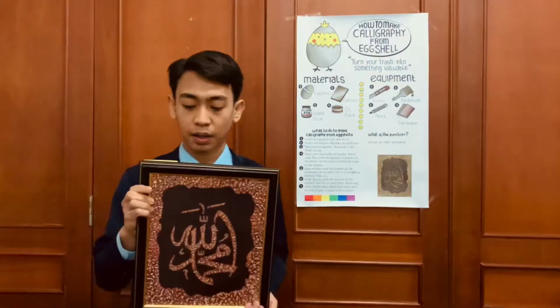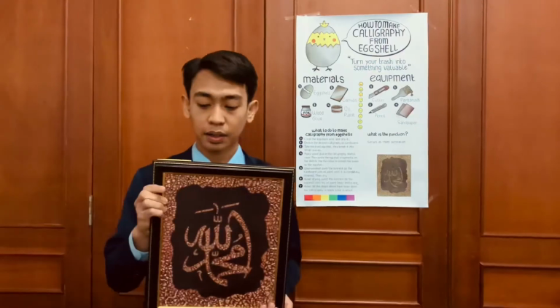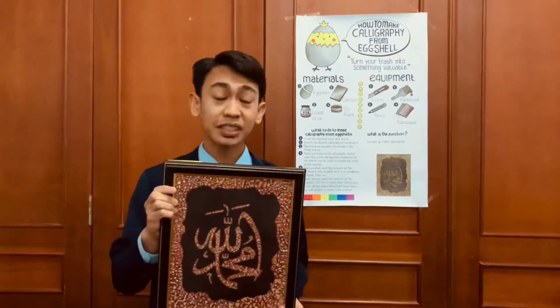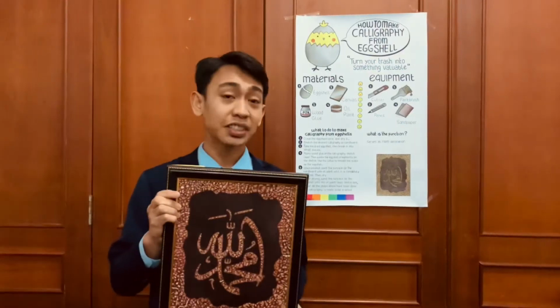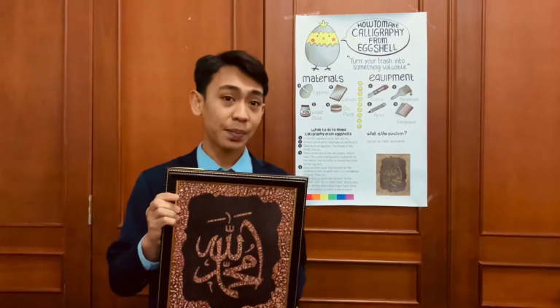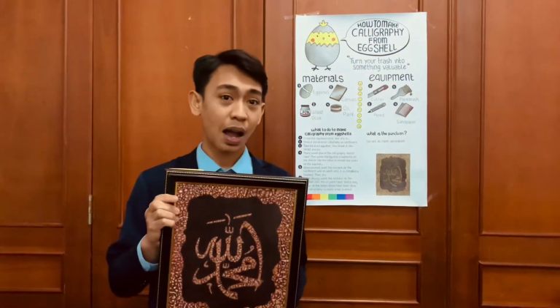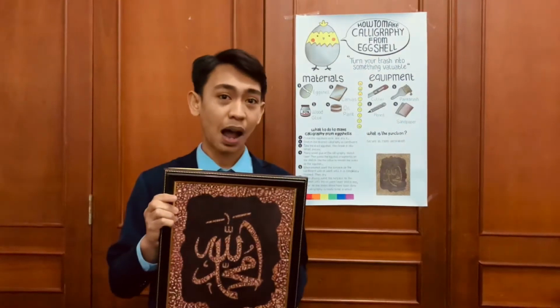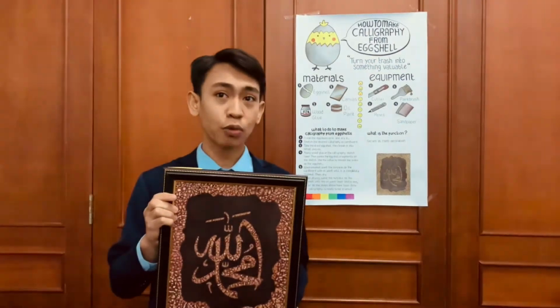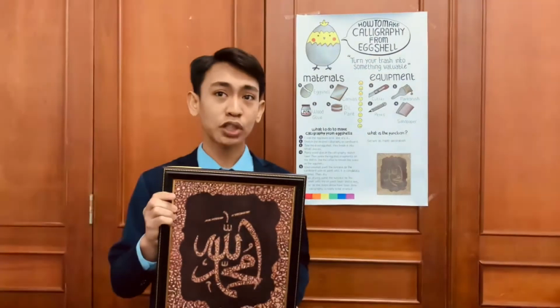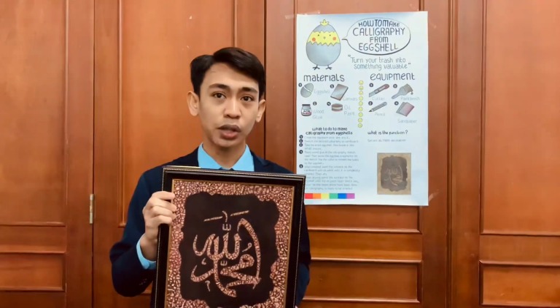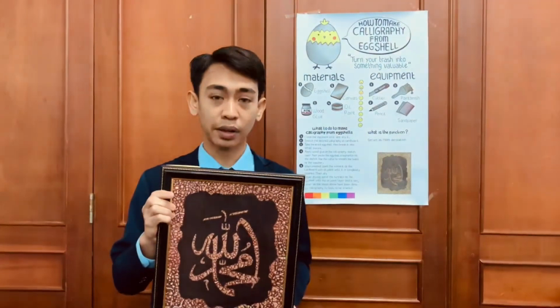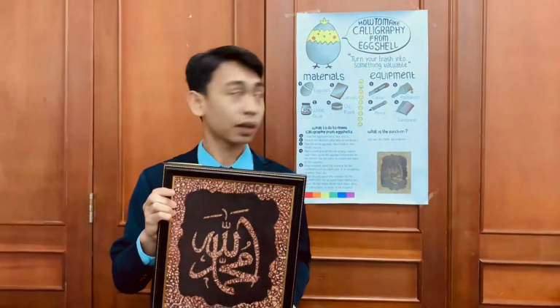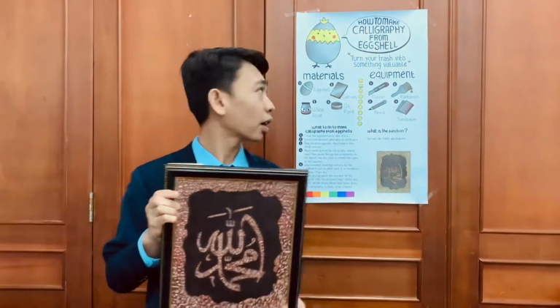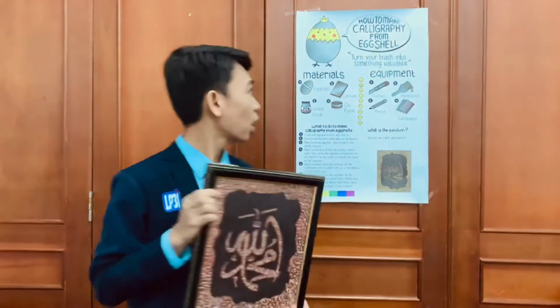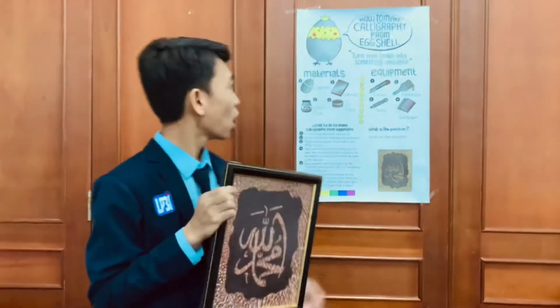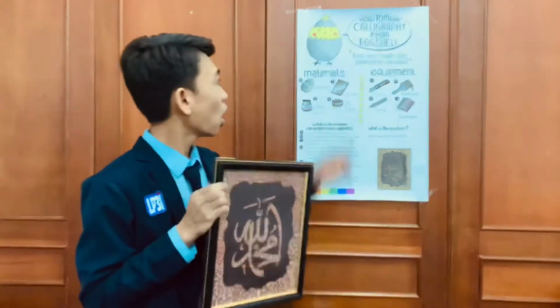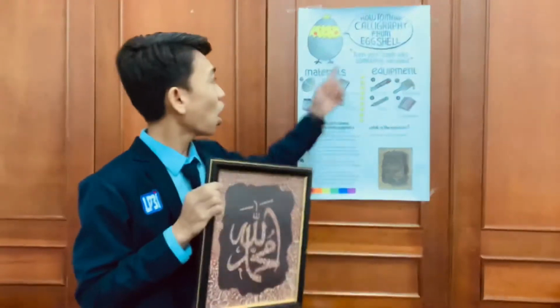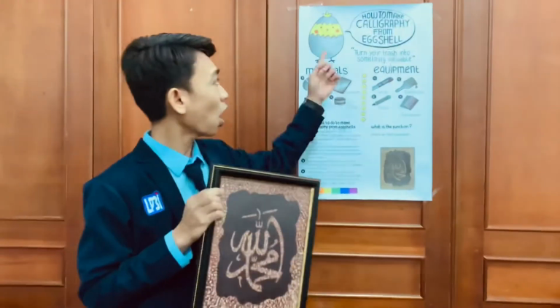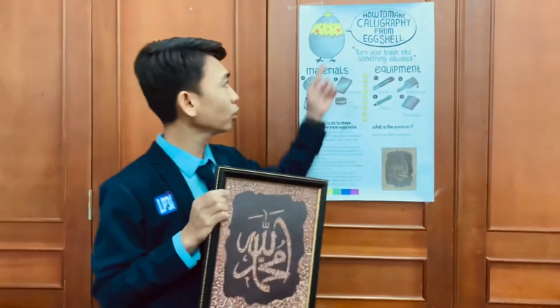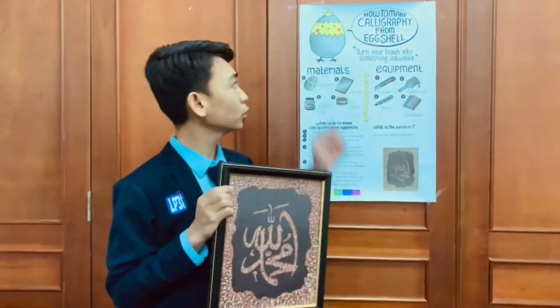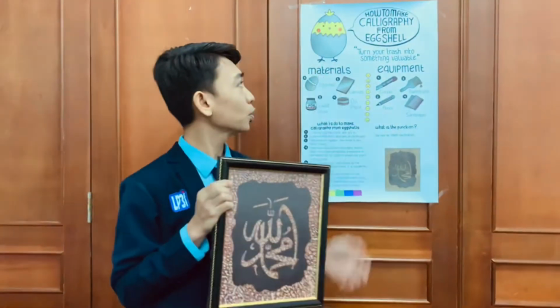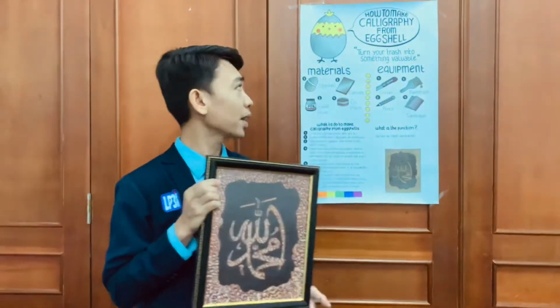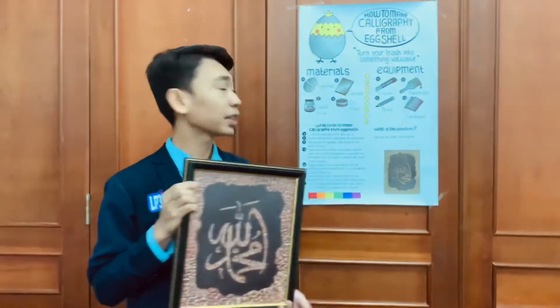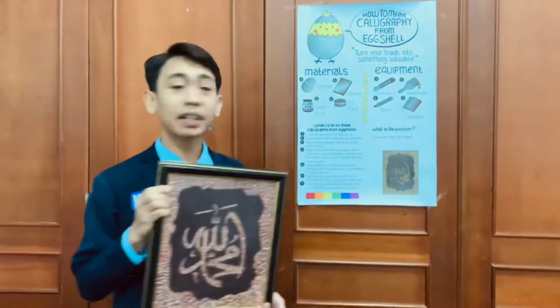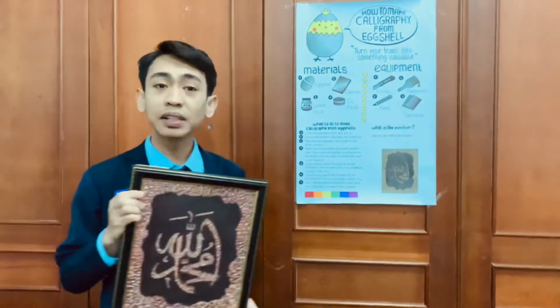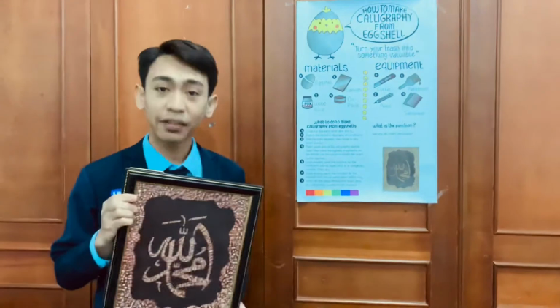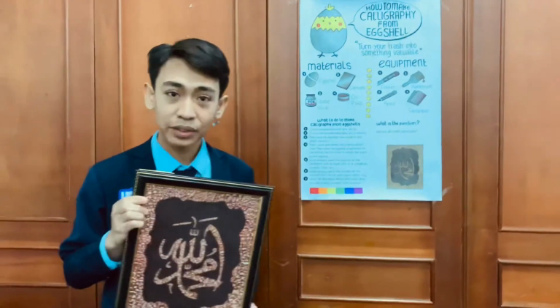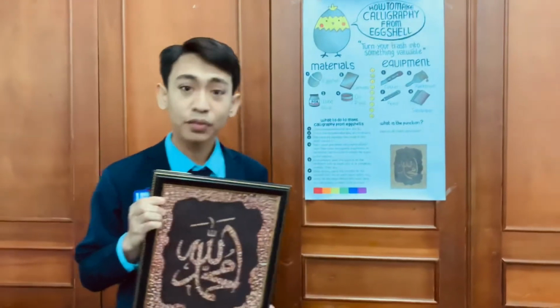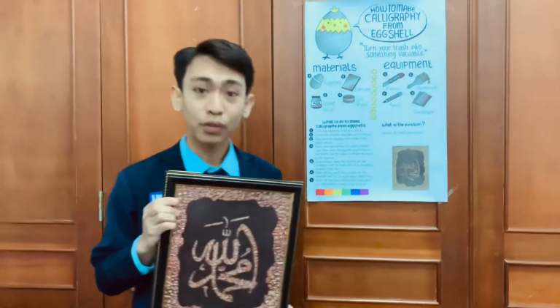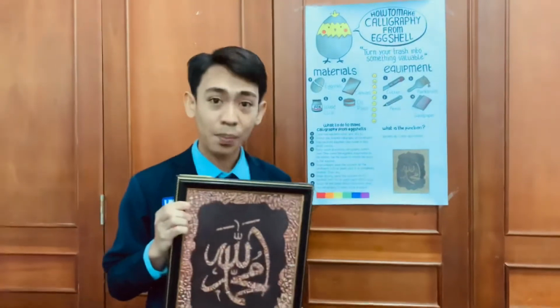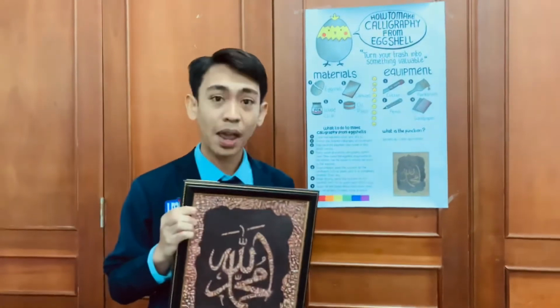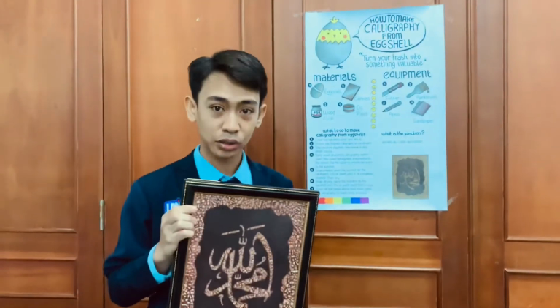This time, I will share how to make calligraphy from eggshell.